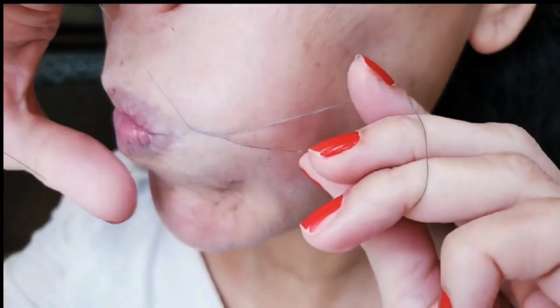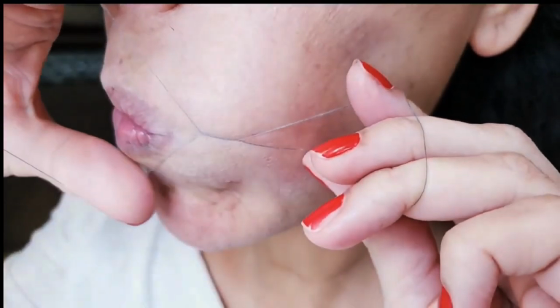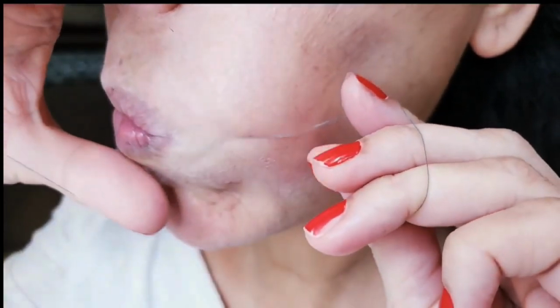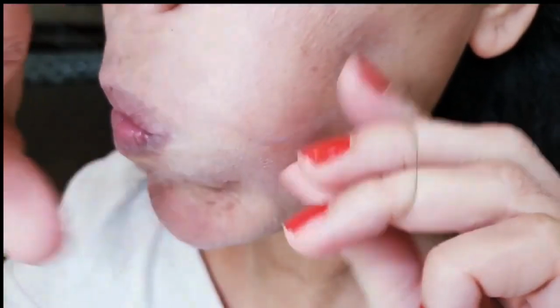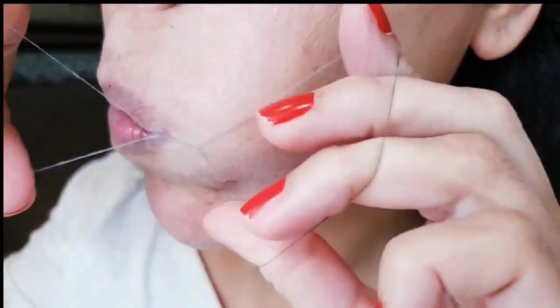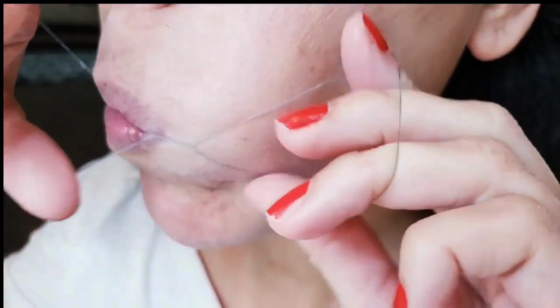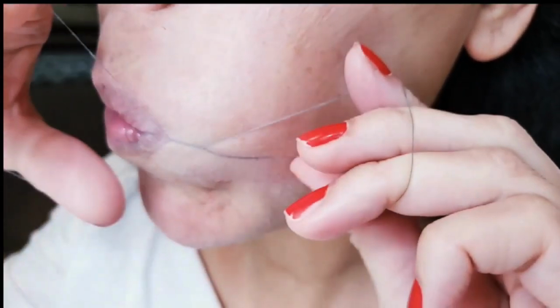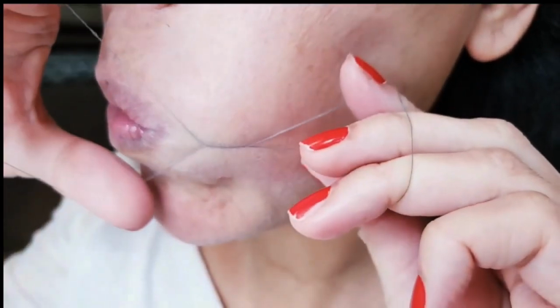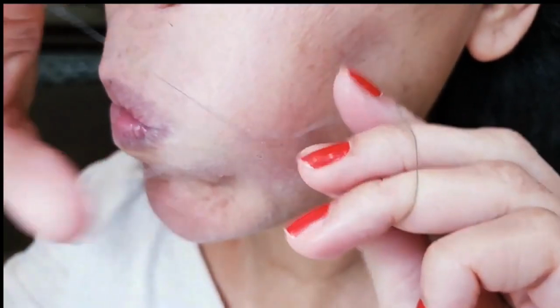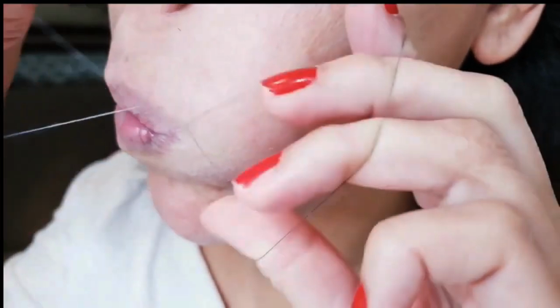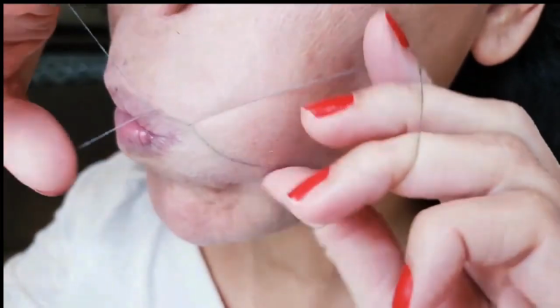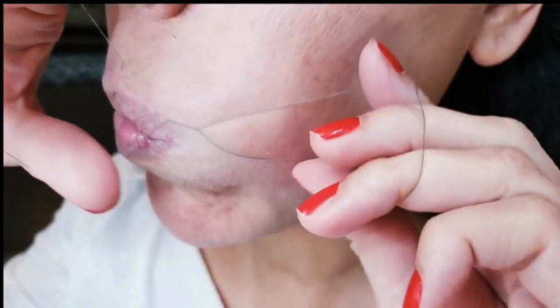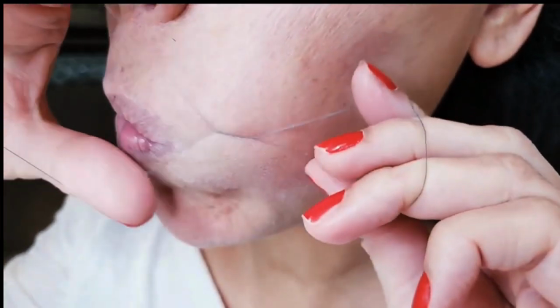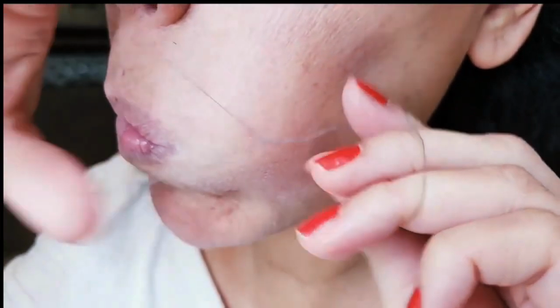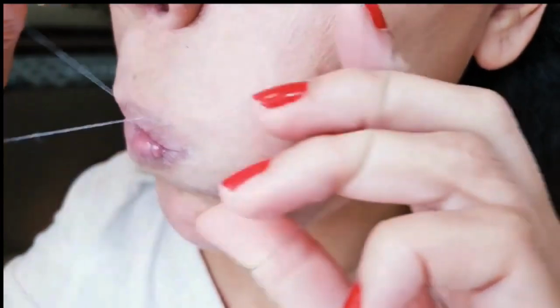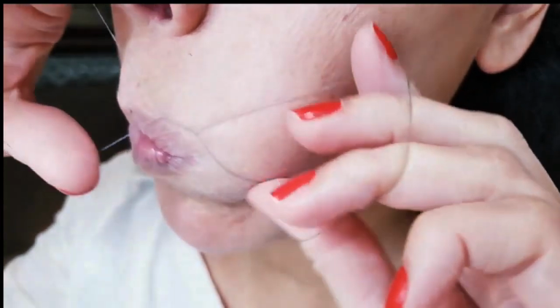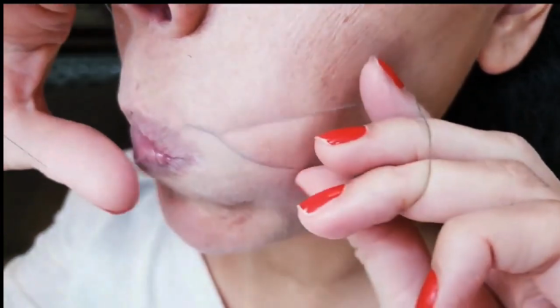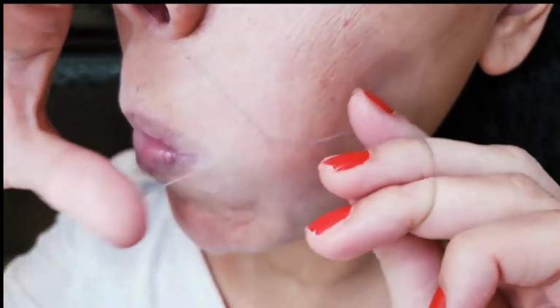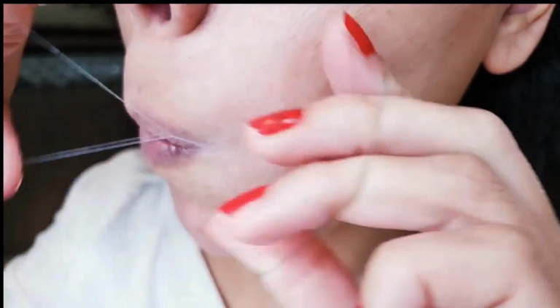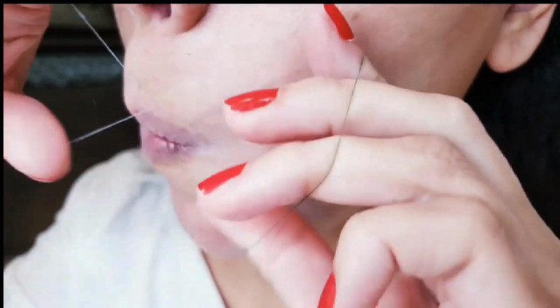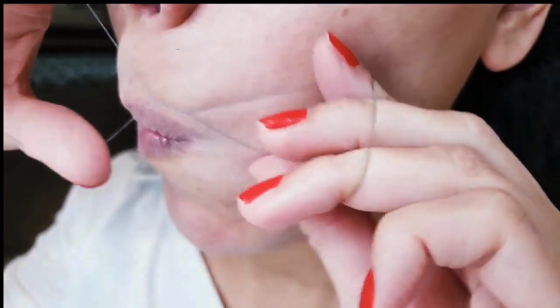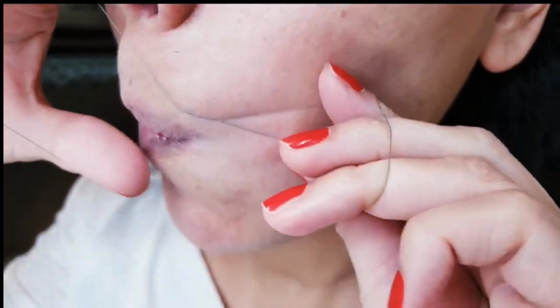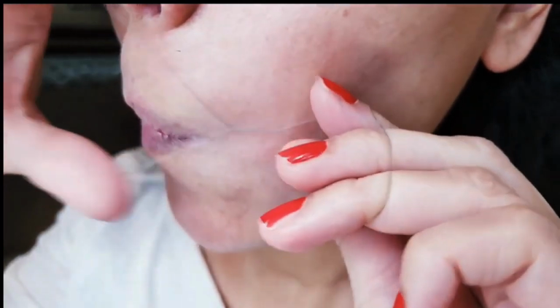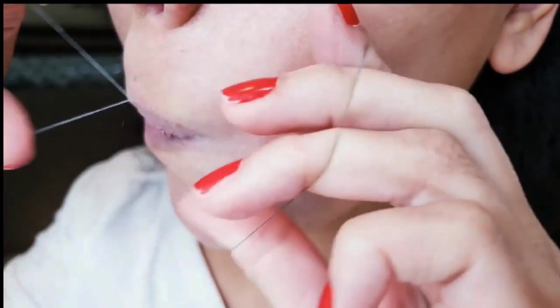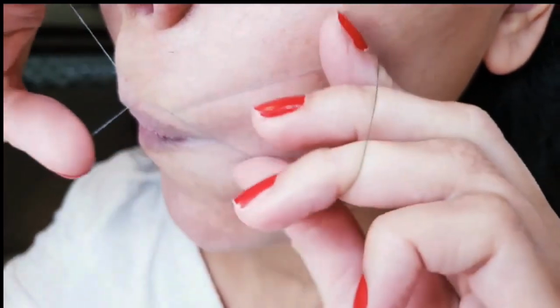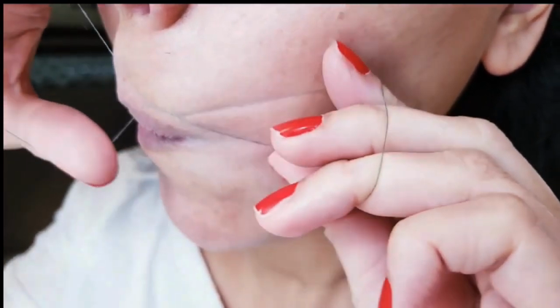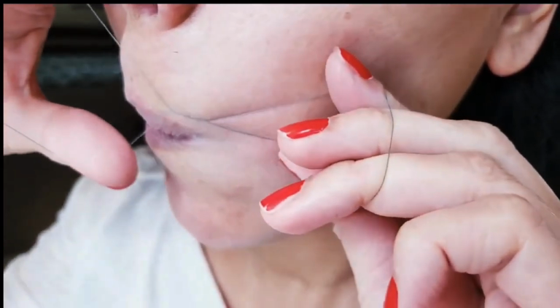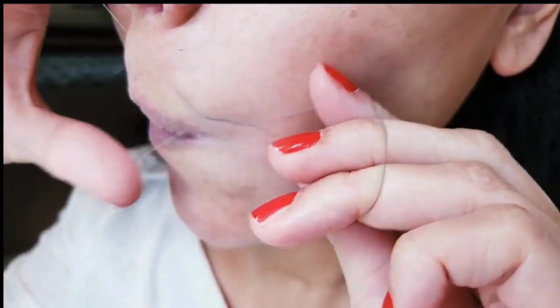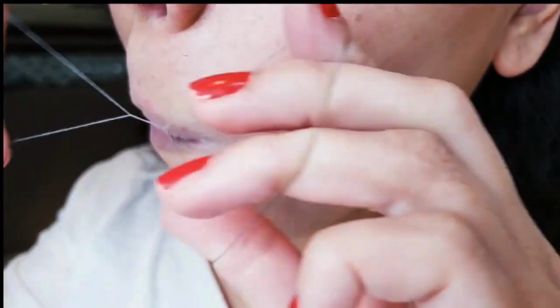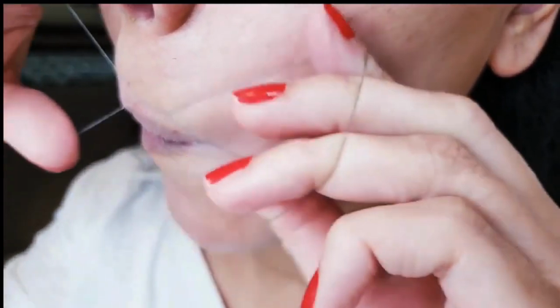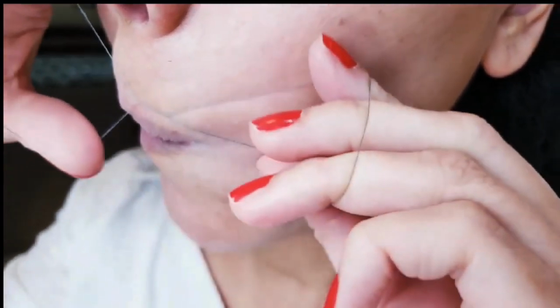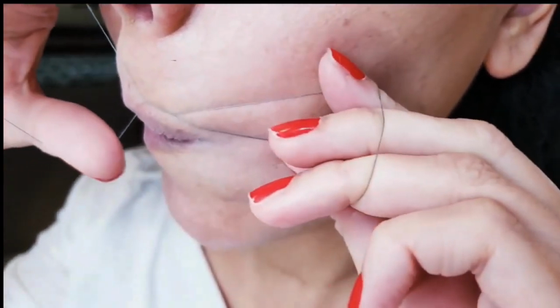You want to stick your tongue inside your cheek to get that hard to reach lip area.